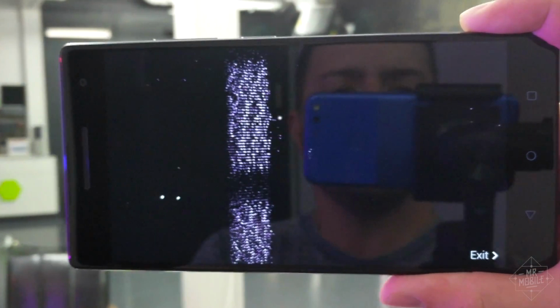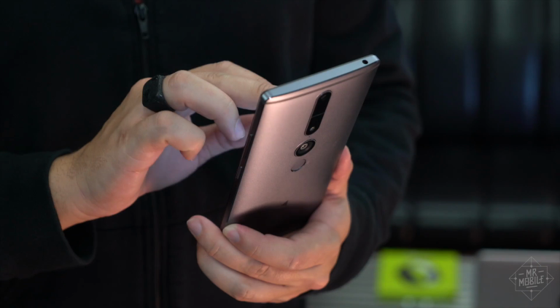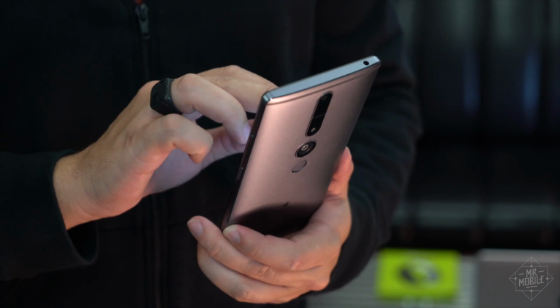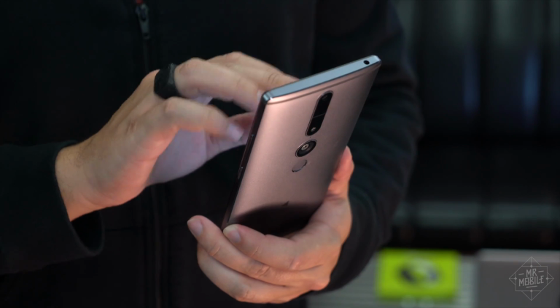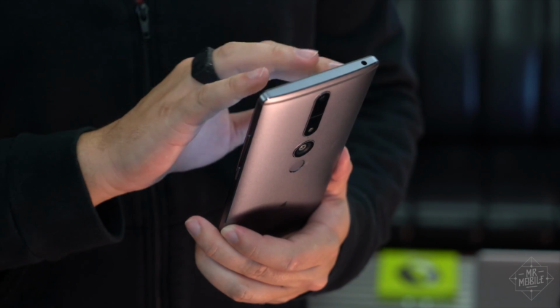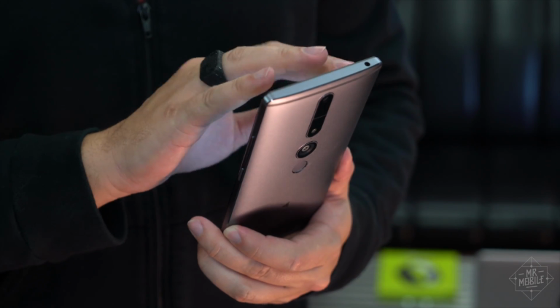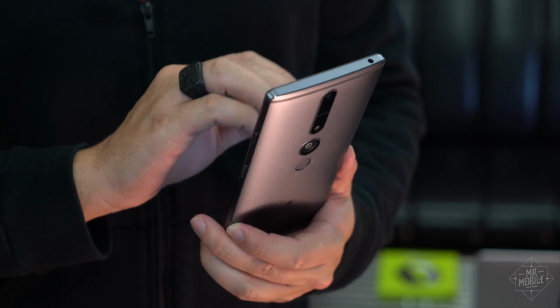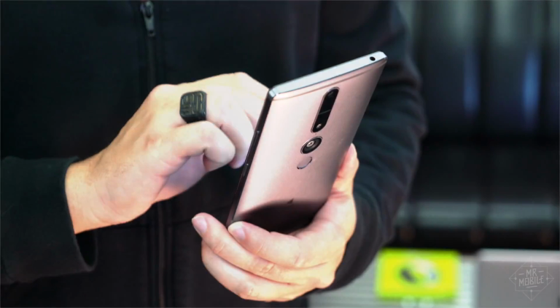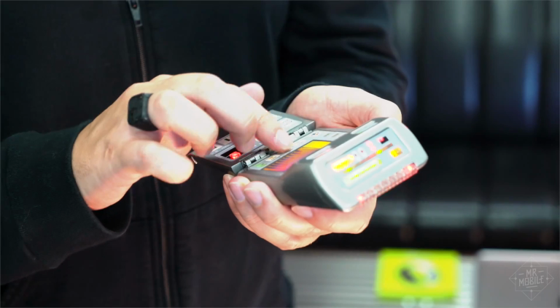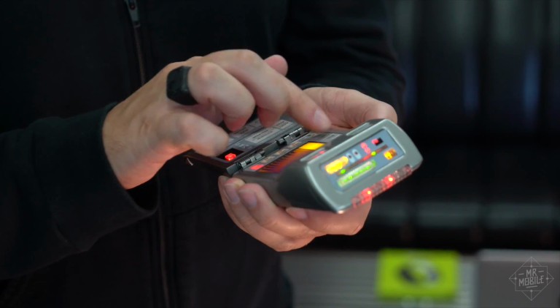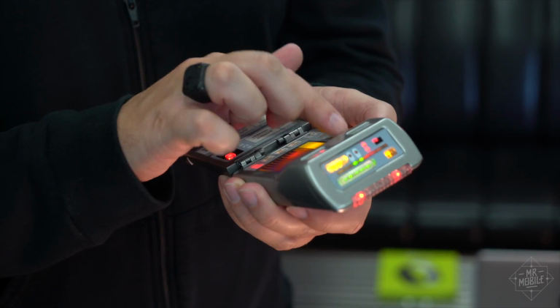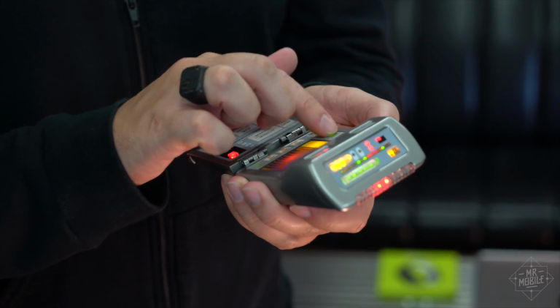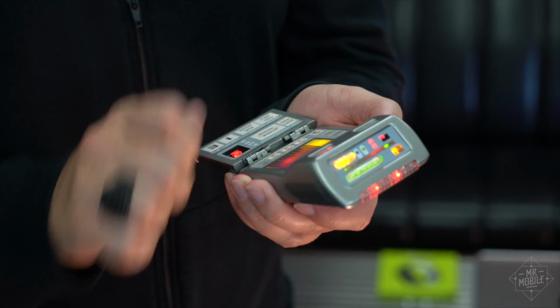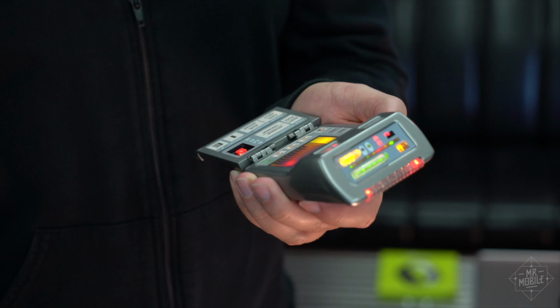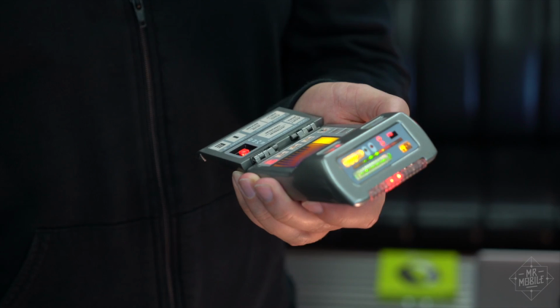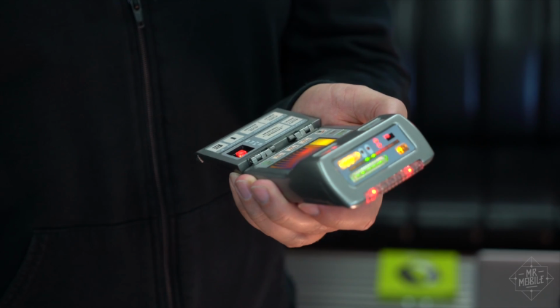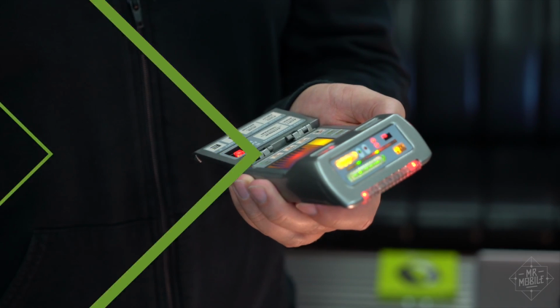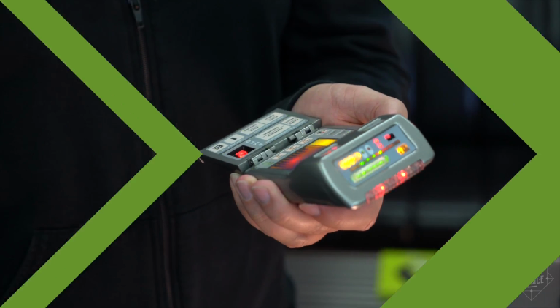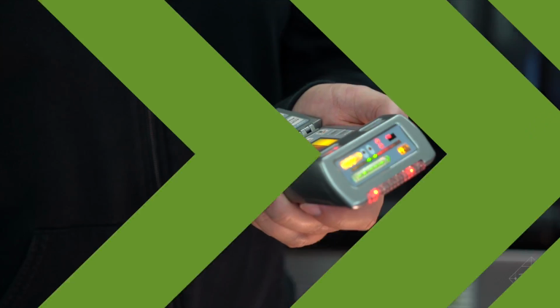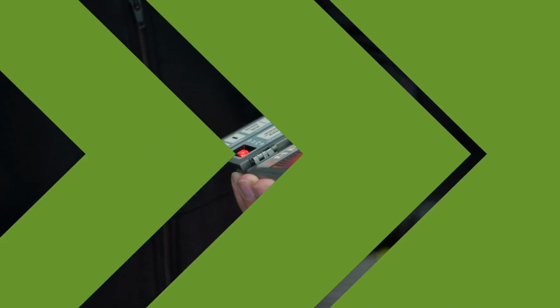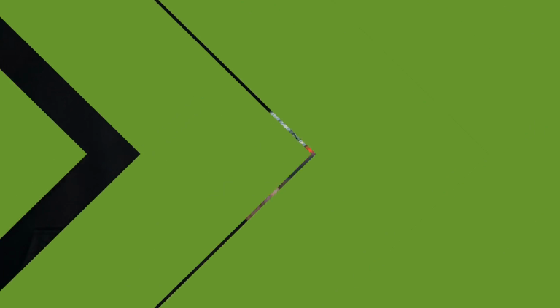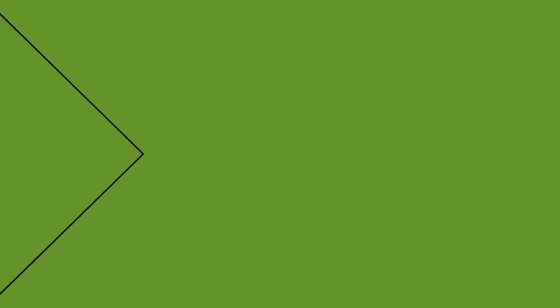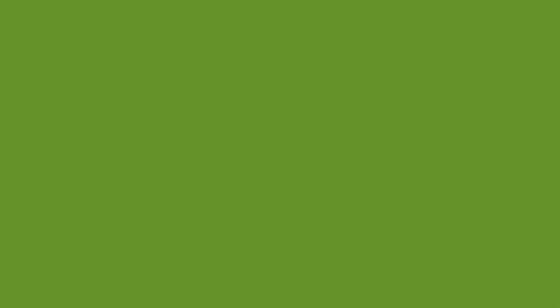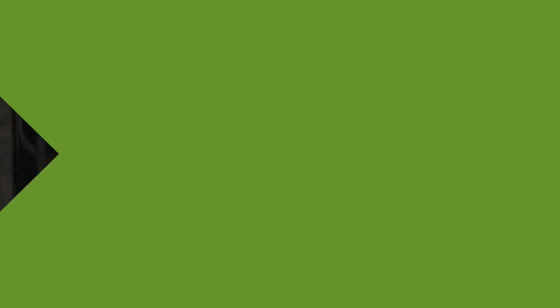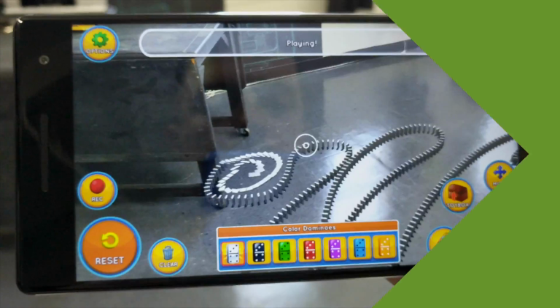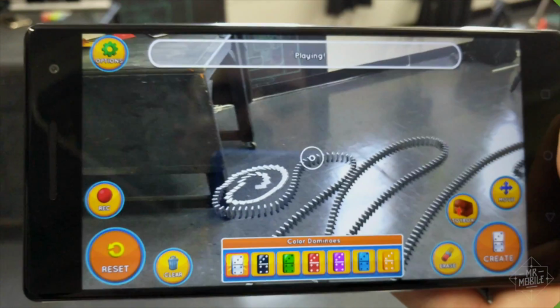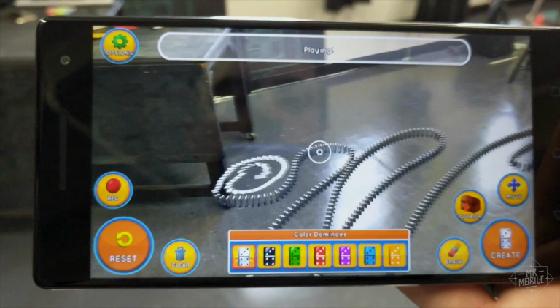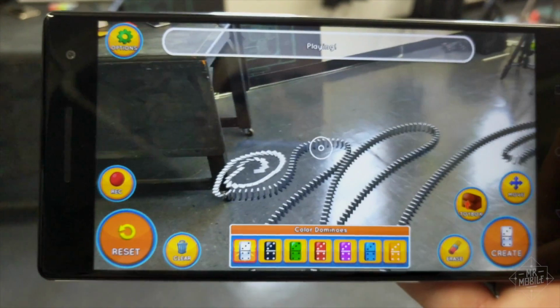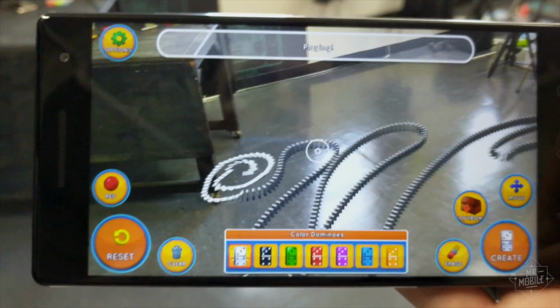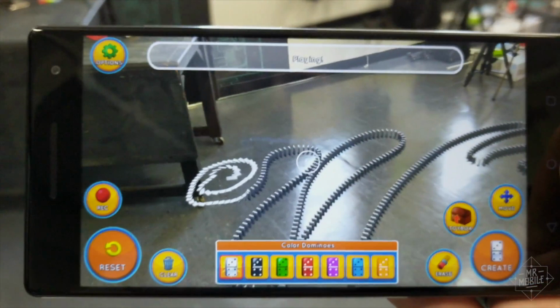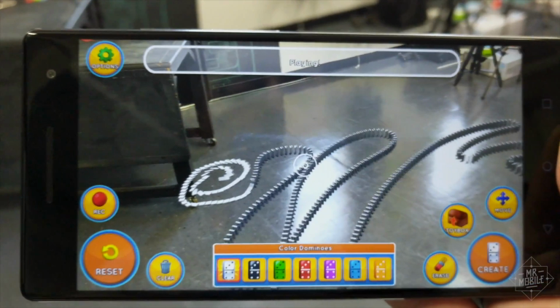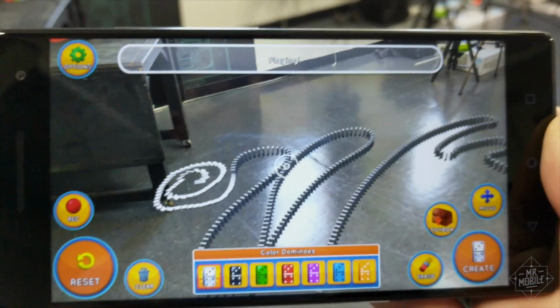Put geekily, it's a tricorder. And that lets it do some pretty awesome things.